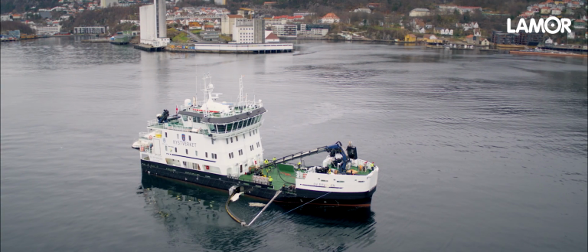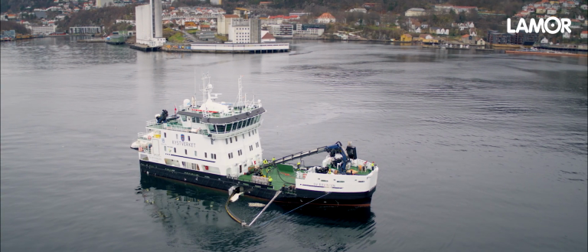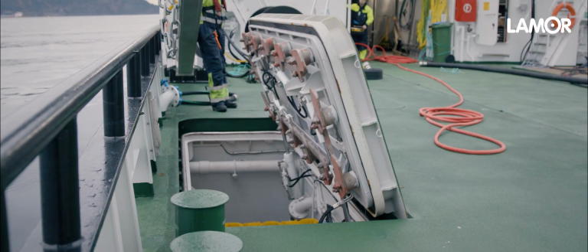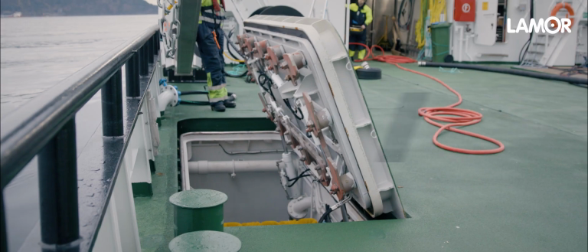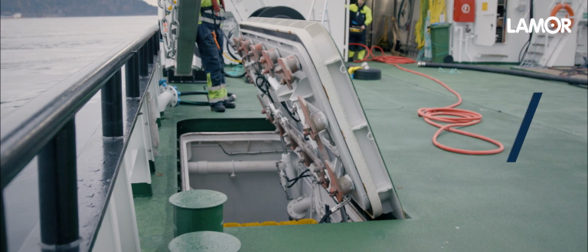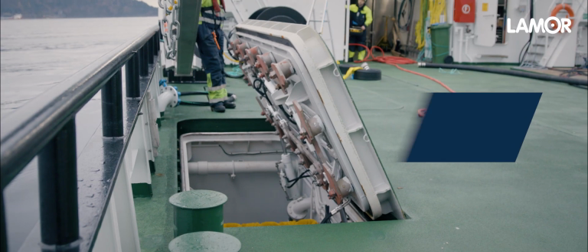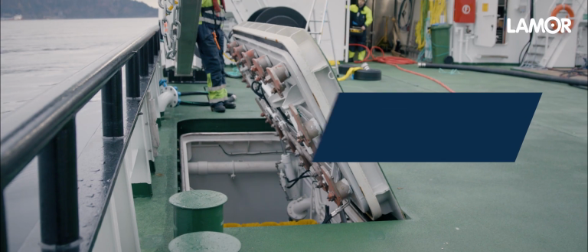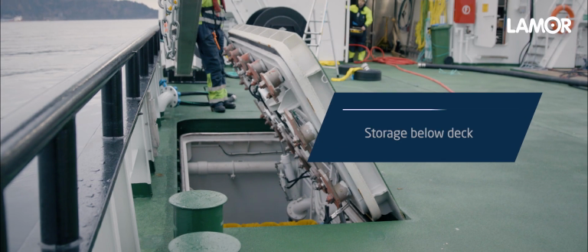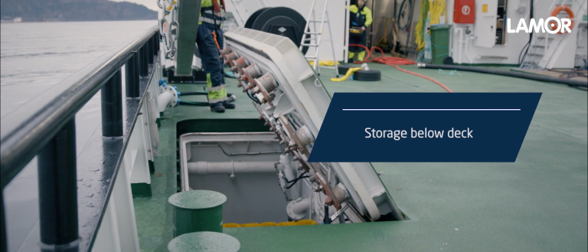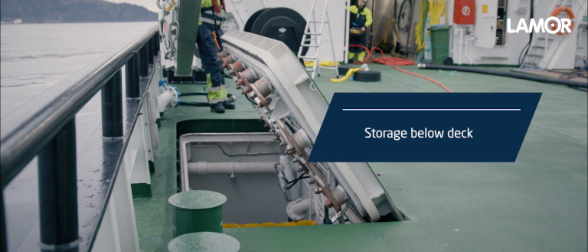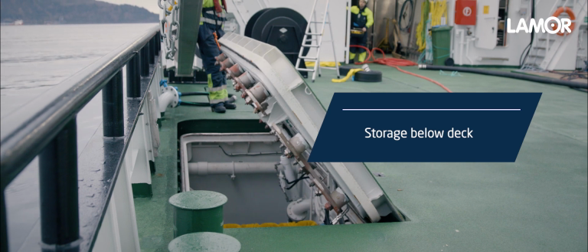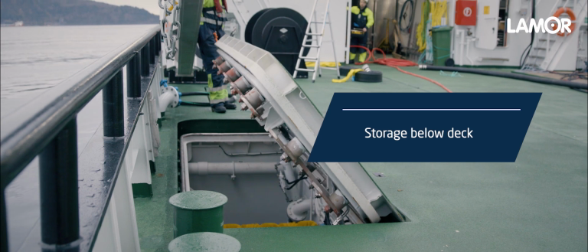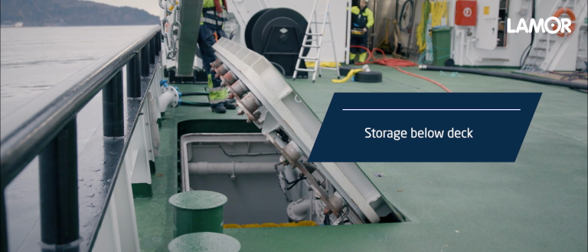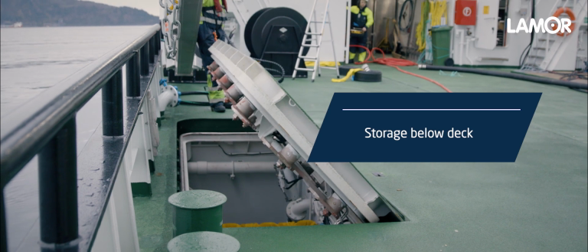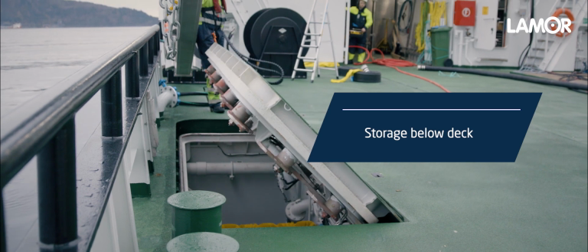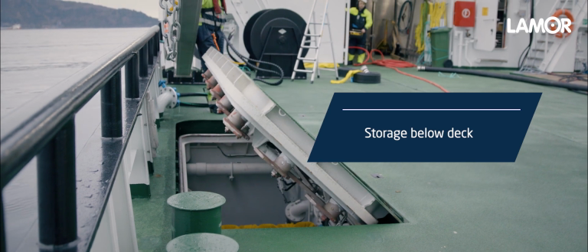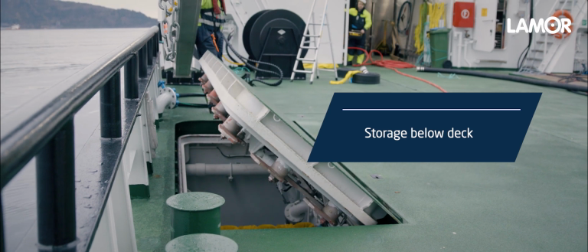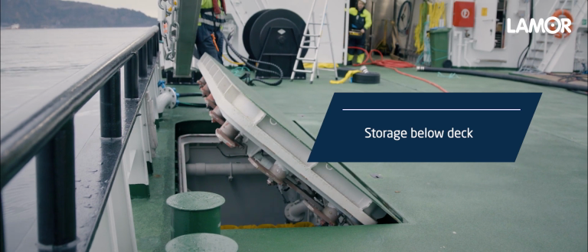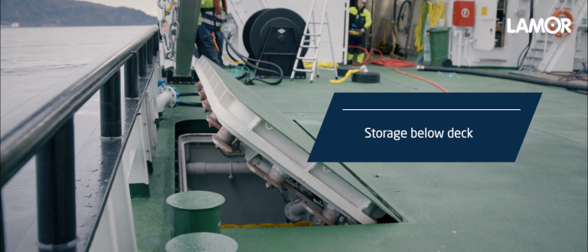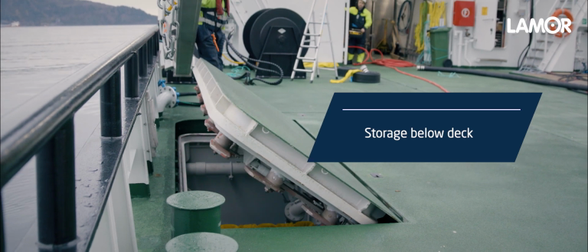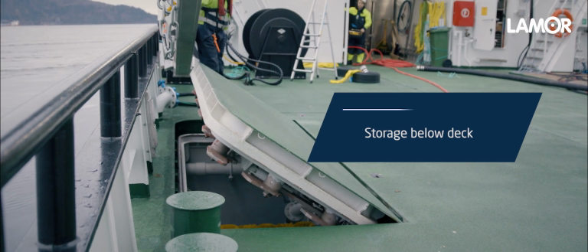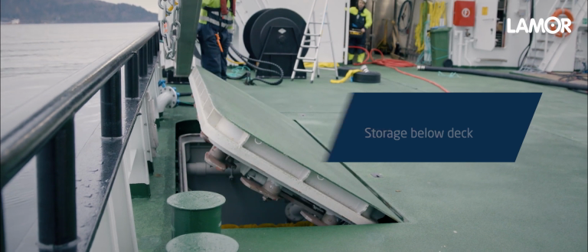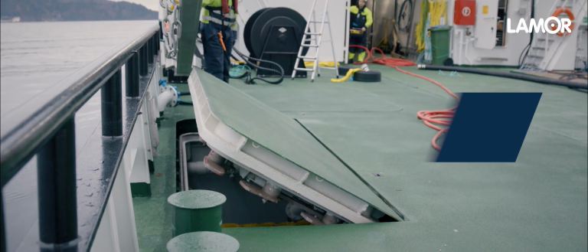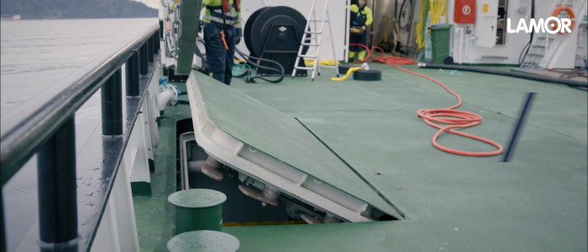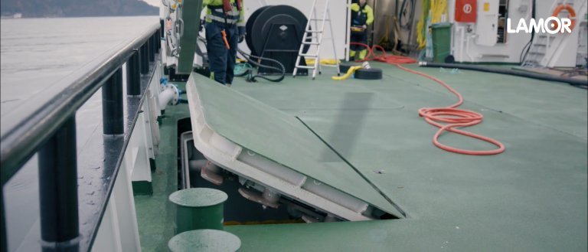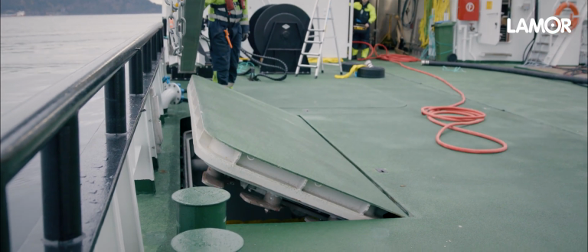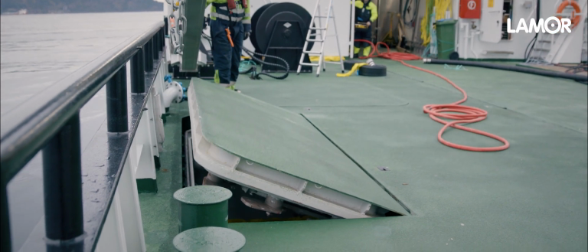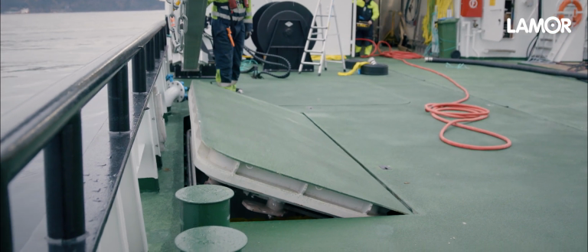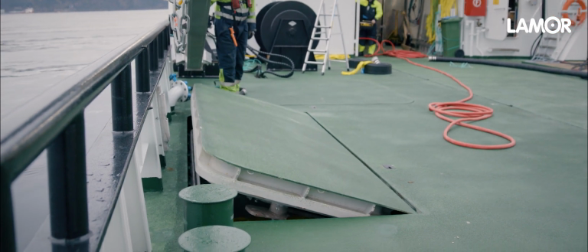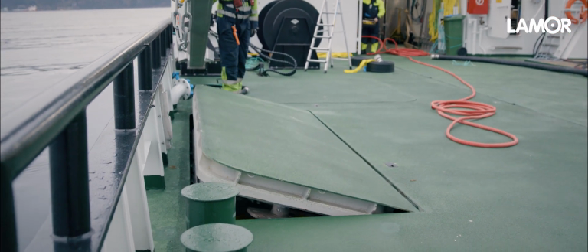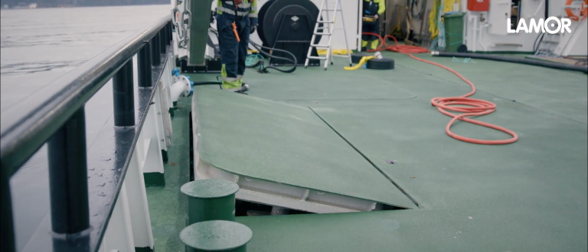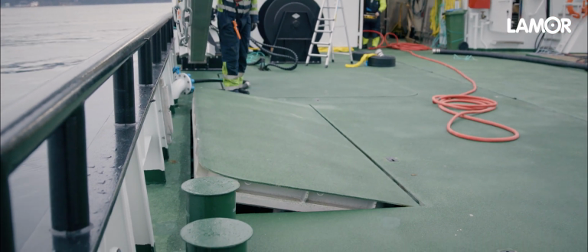When the system is not in use it is stored below deck and releases the deck area for other functions of the vessel.